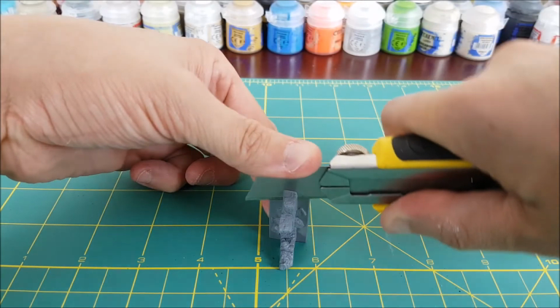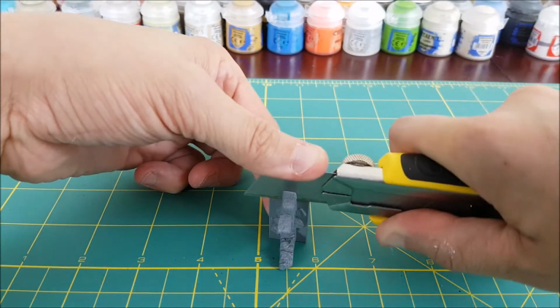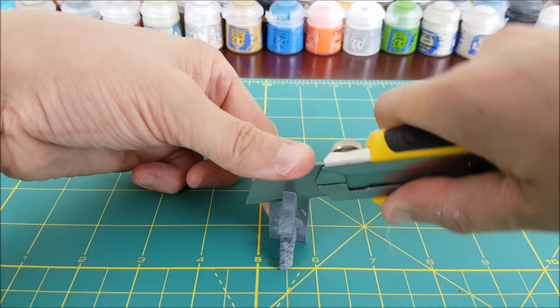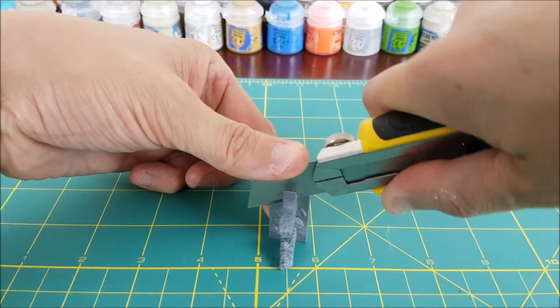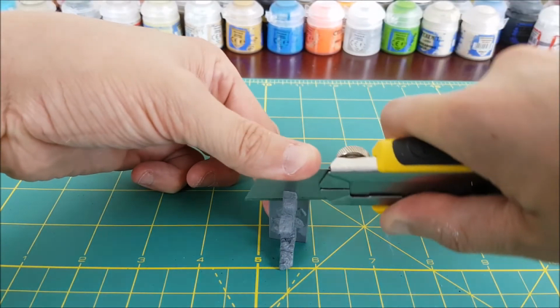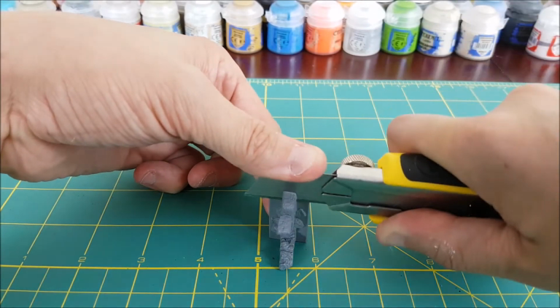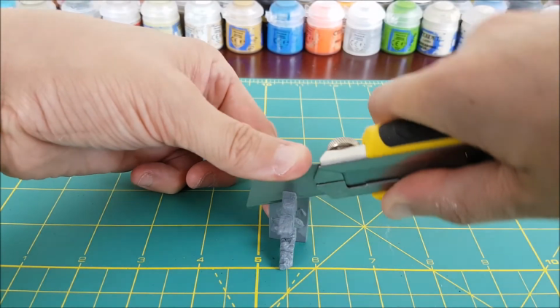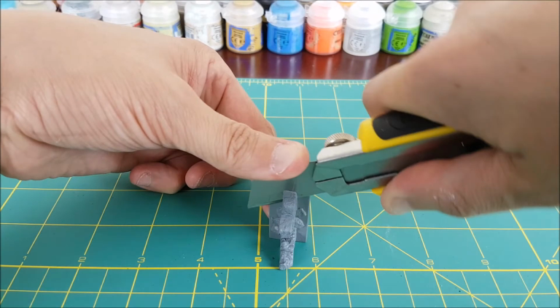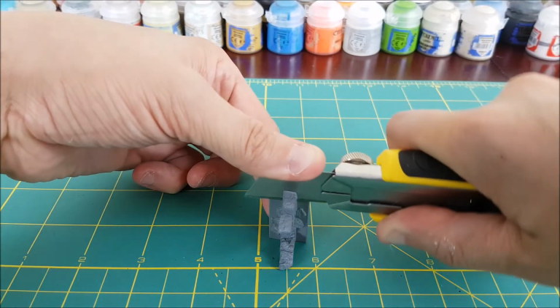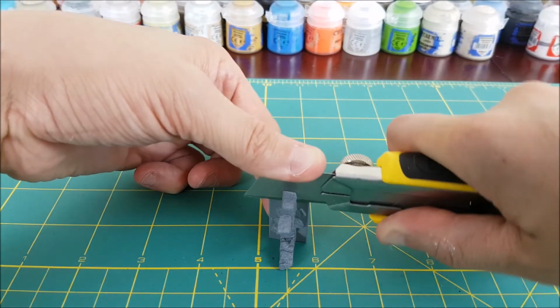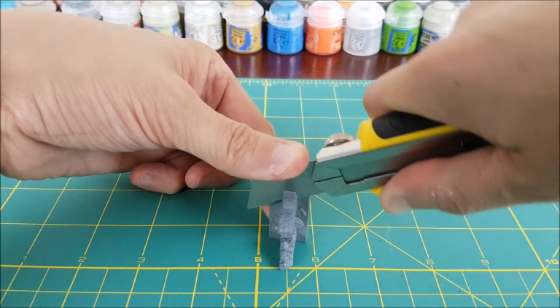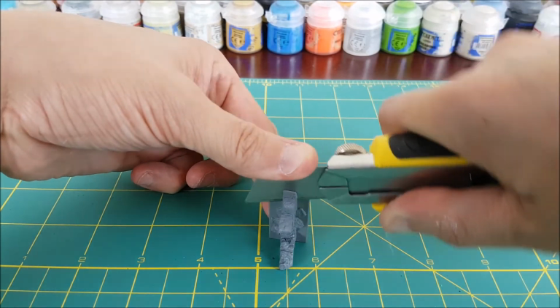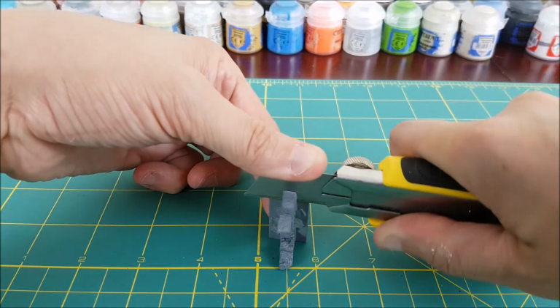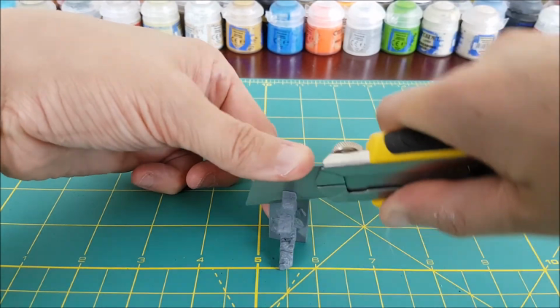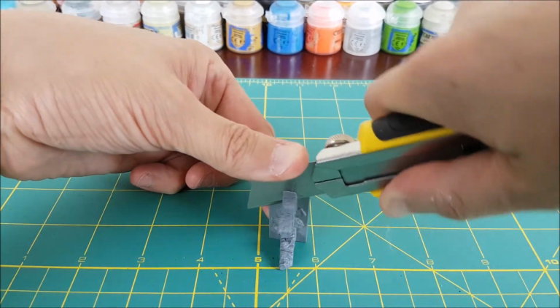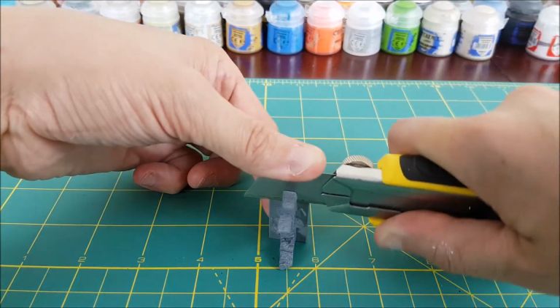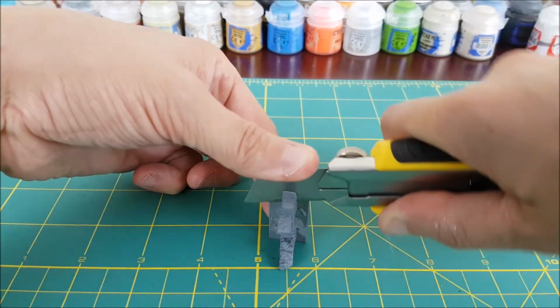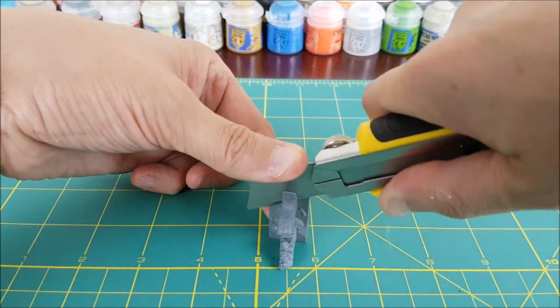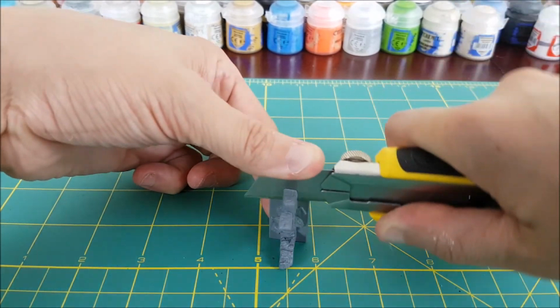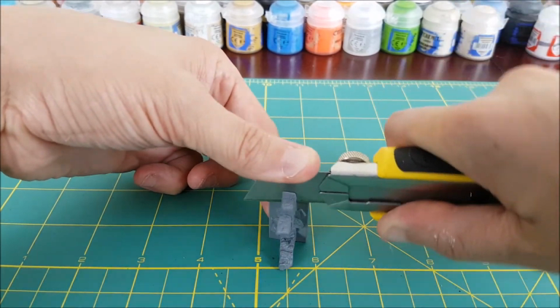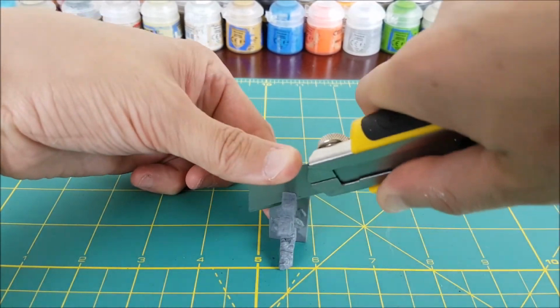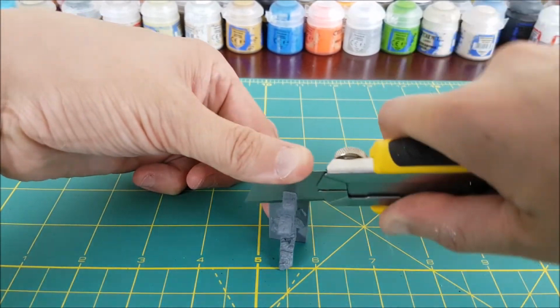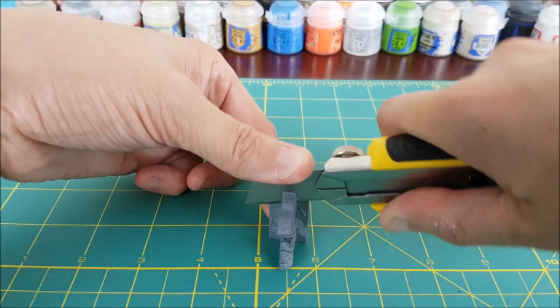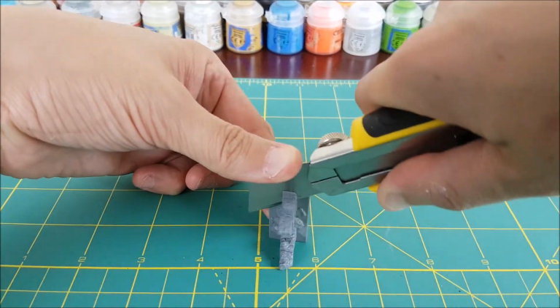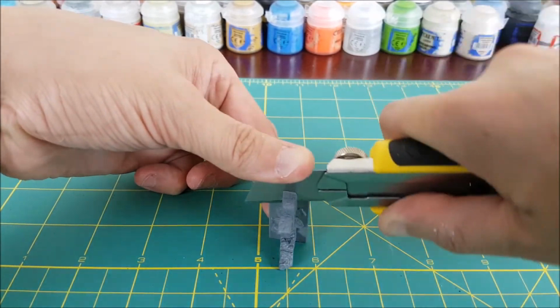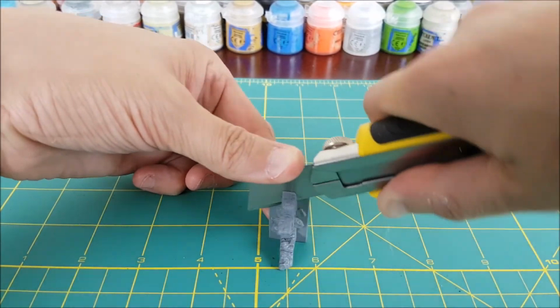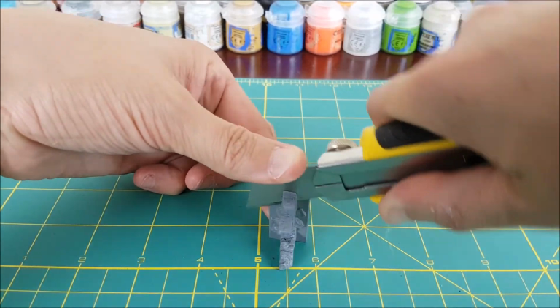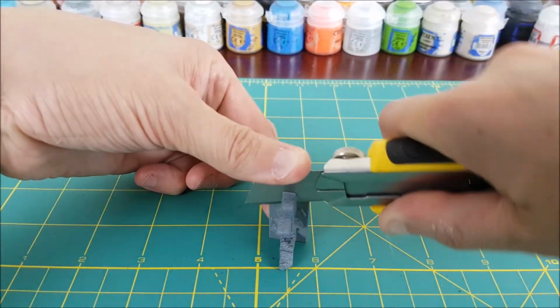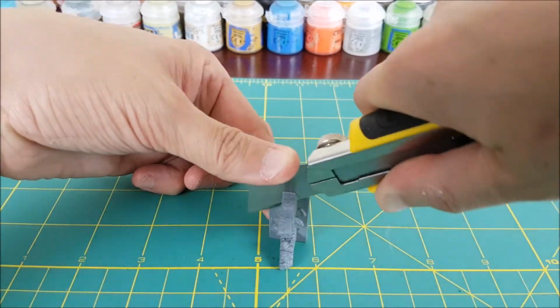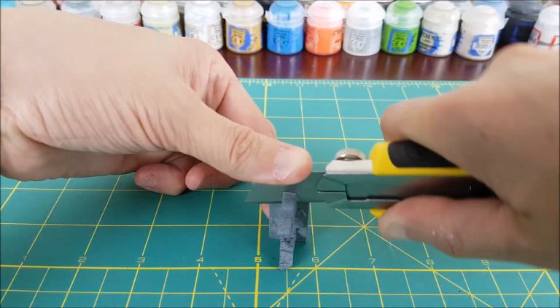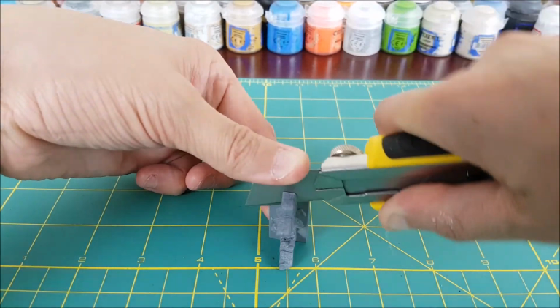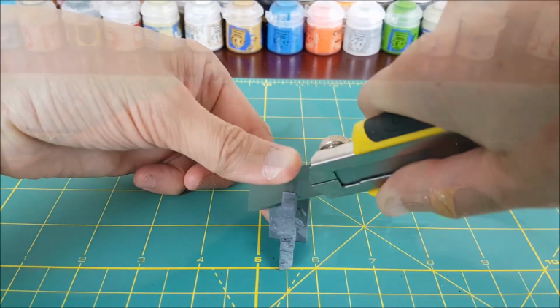Once all the paint is completely dried I'm going to seal it all in using Army Painter's Aegis Suit, which is a semi-gloss varnish.